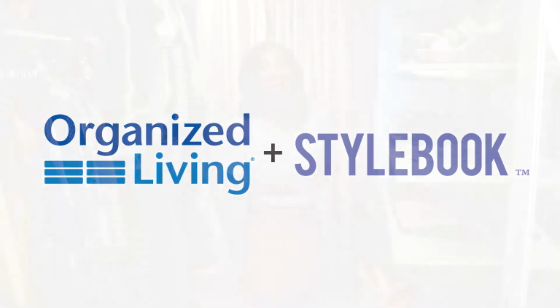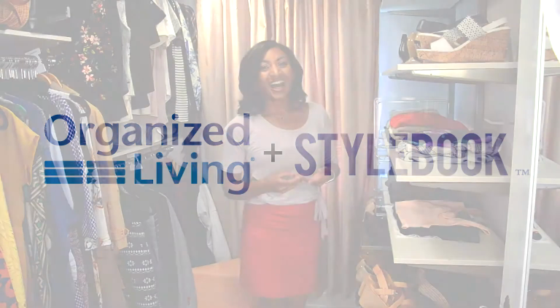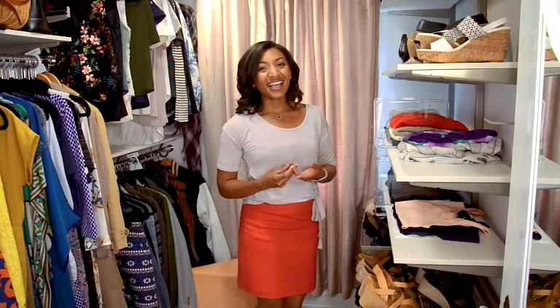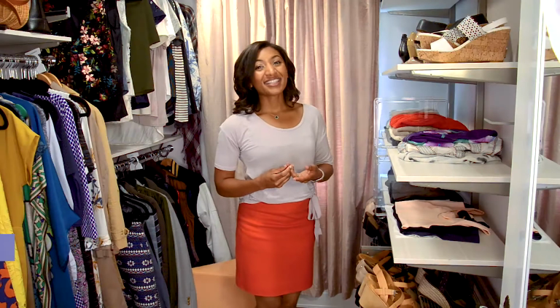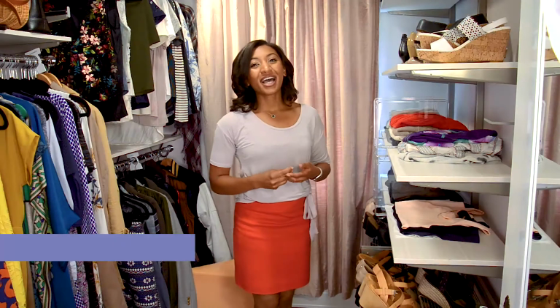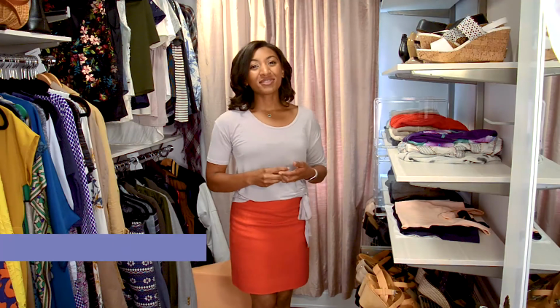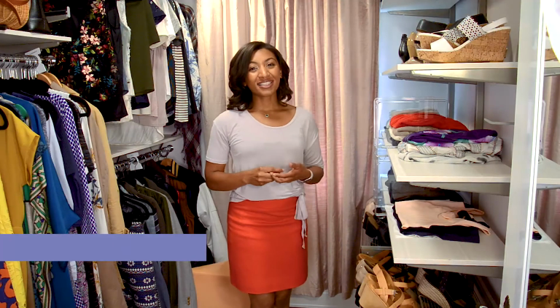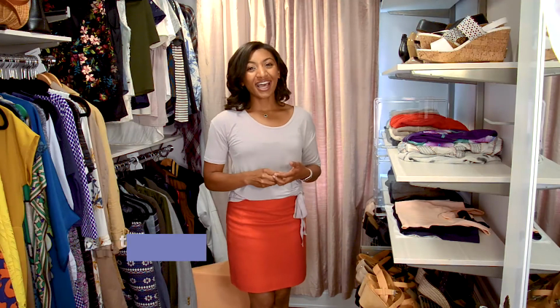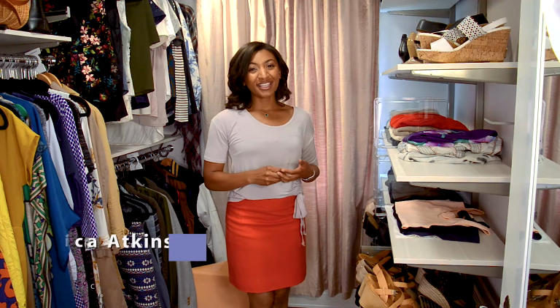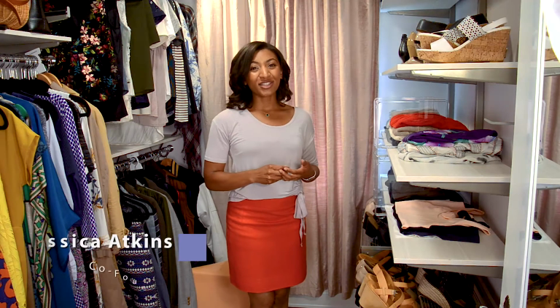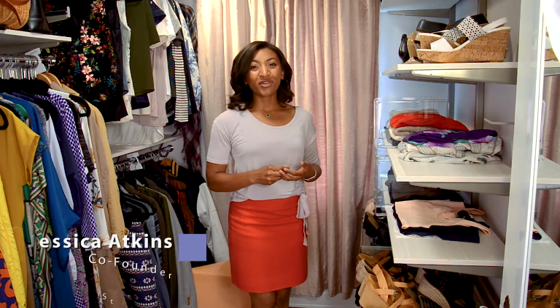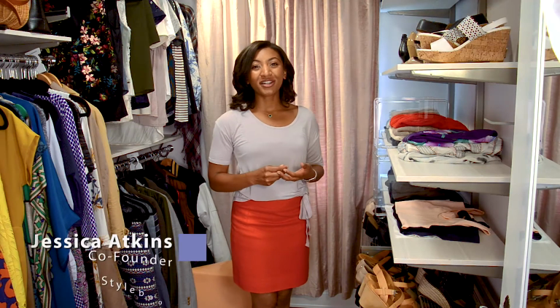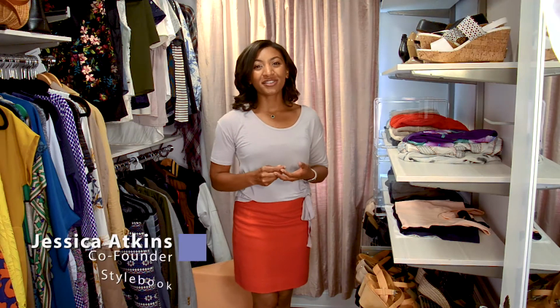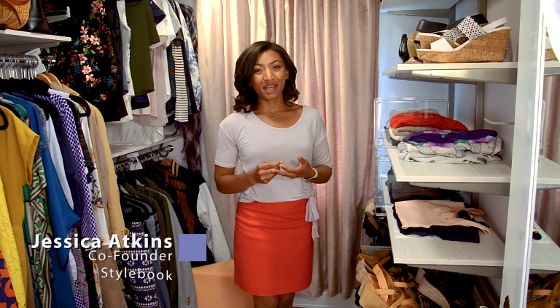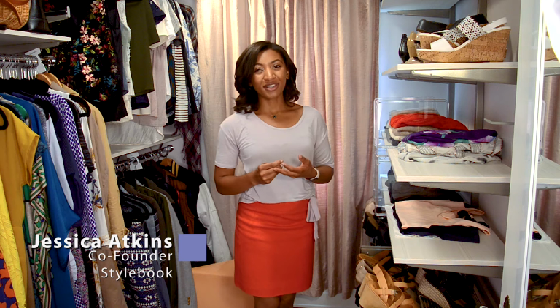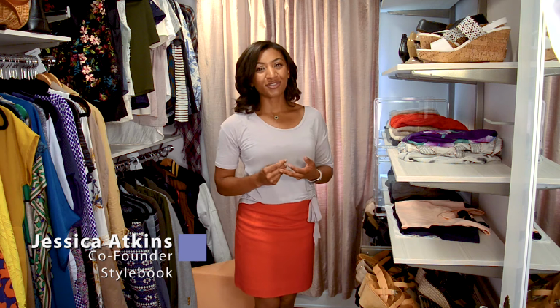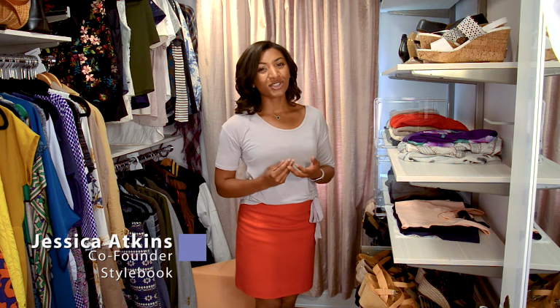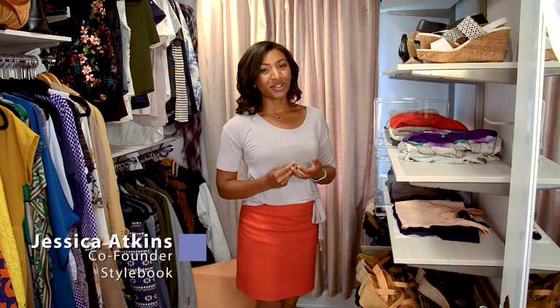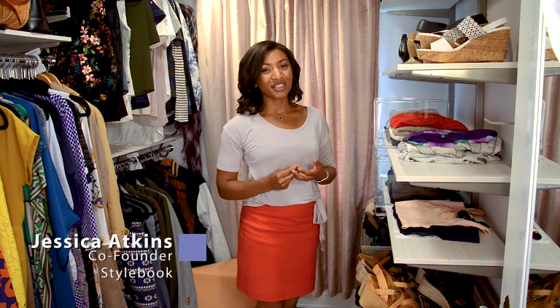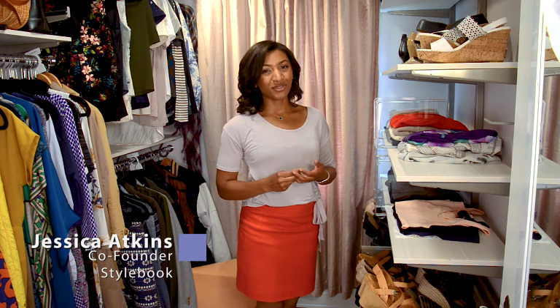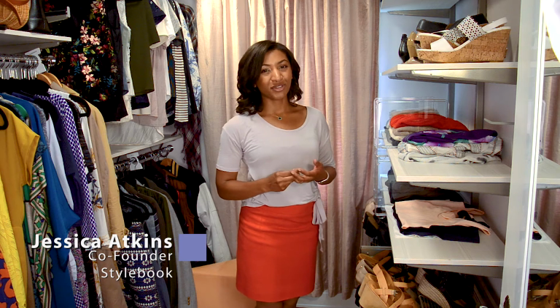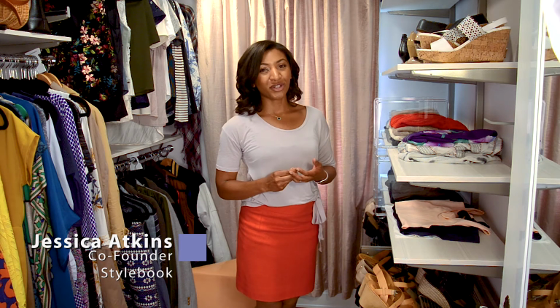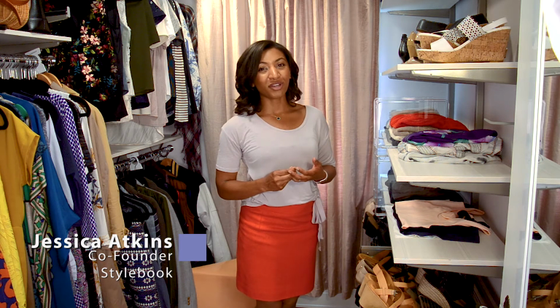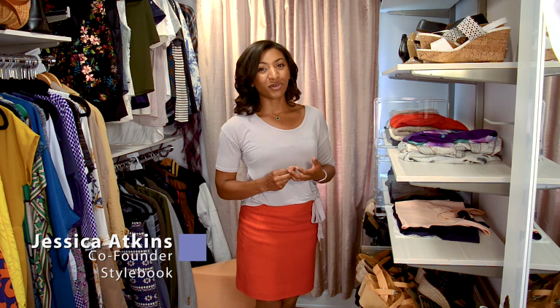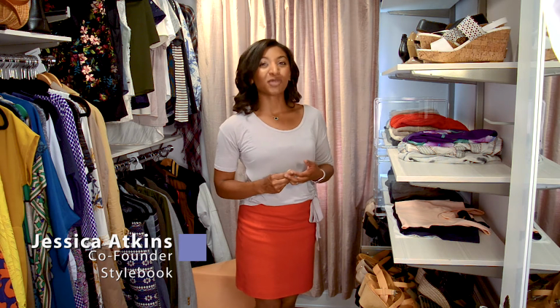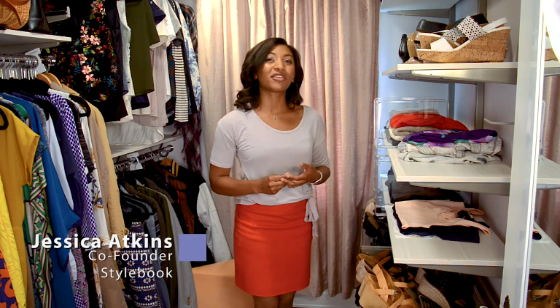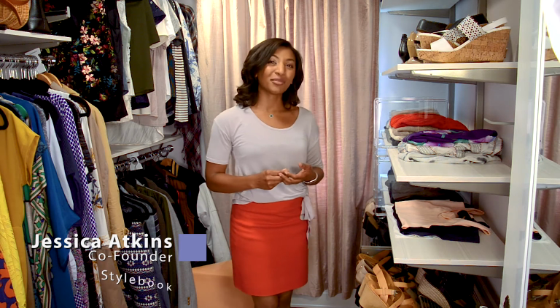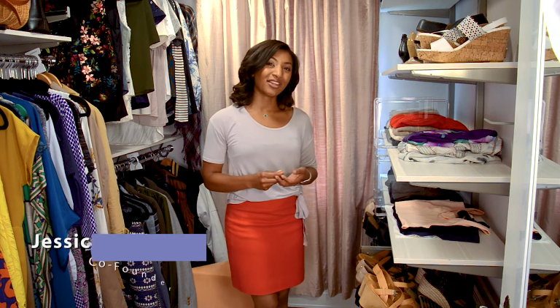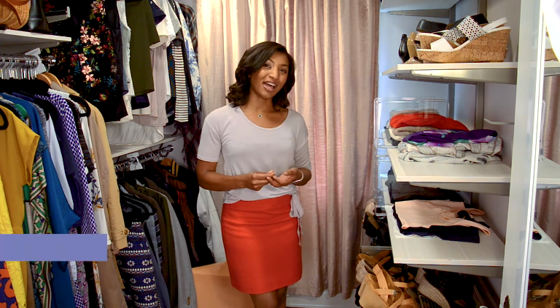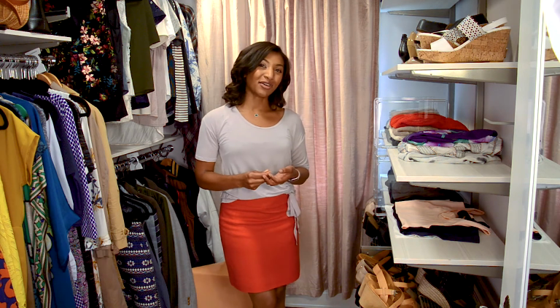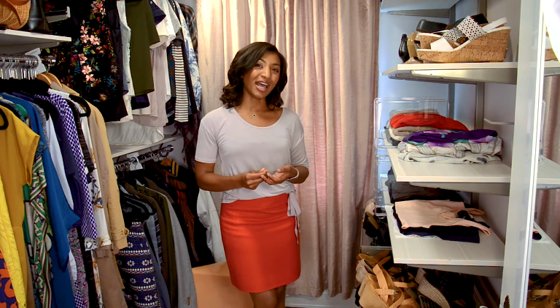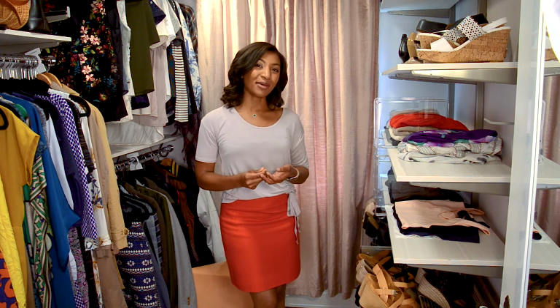Hi guys, I'm Jessica Atkins, the co-founder of Stylebook, the virtual closet for your real life wardrobe available on the iPhone and iPad.